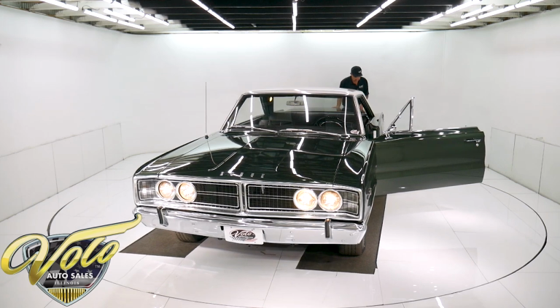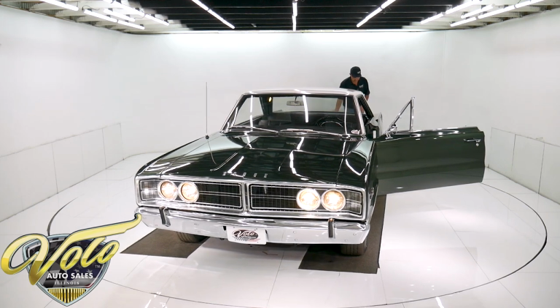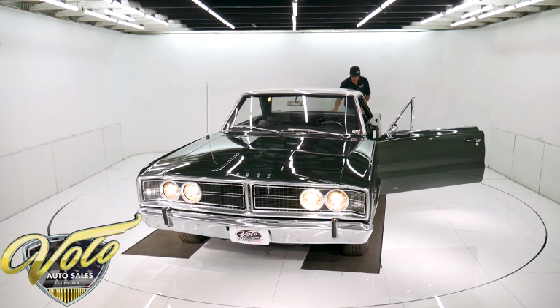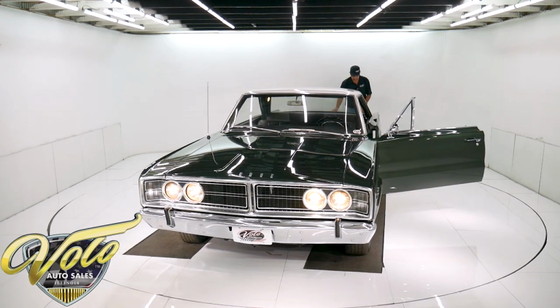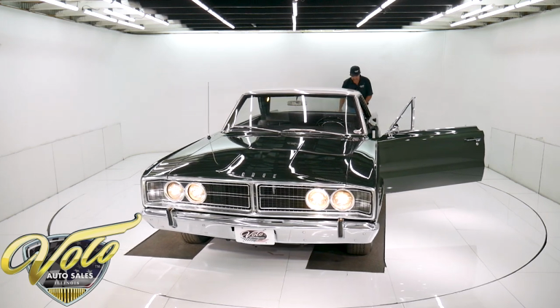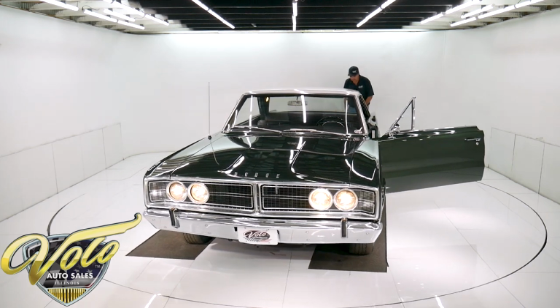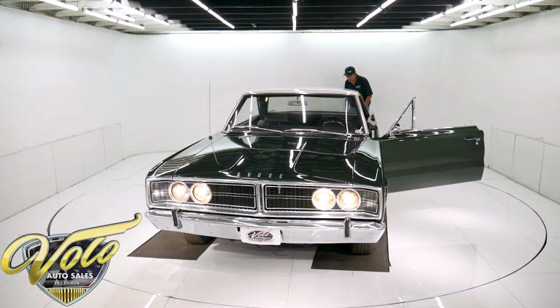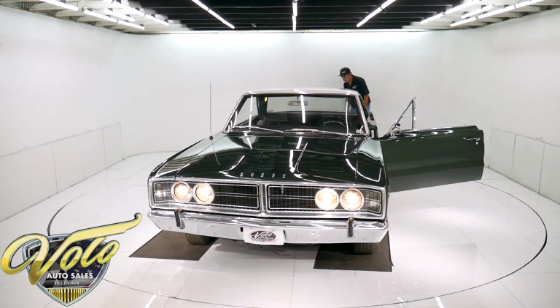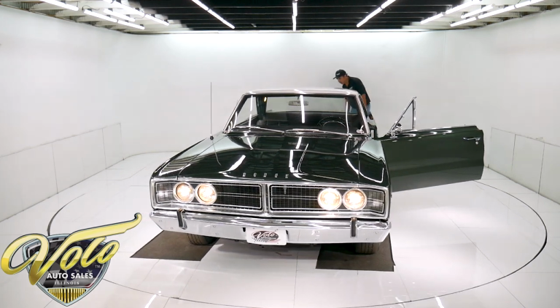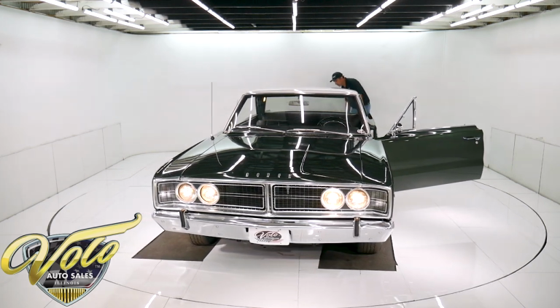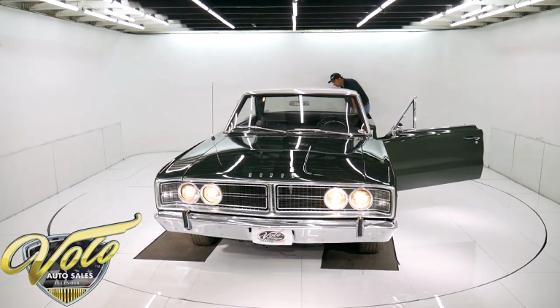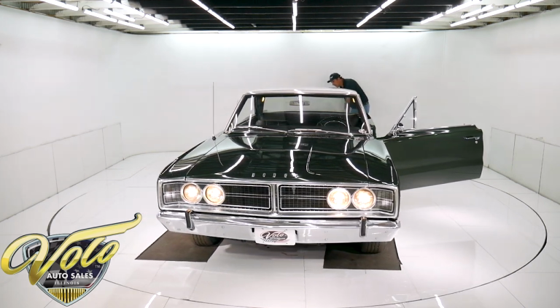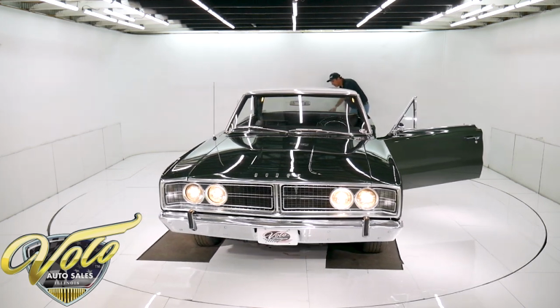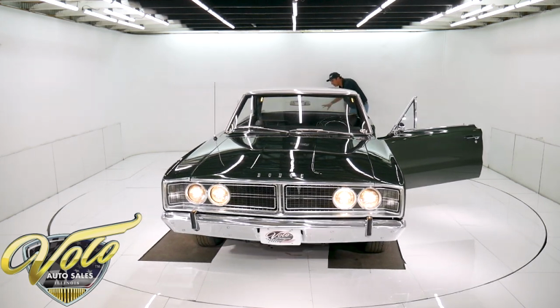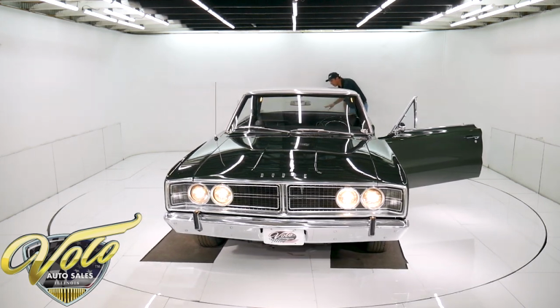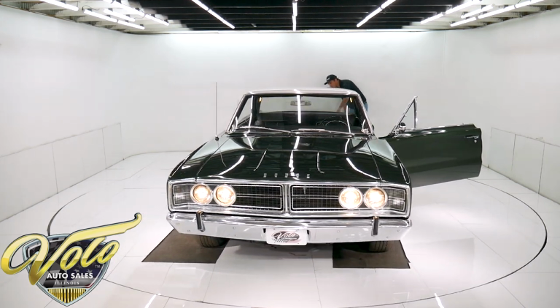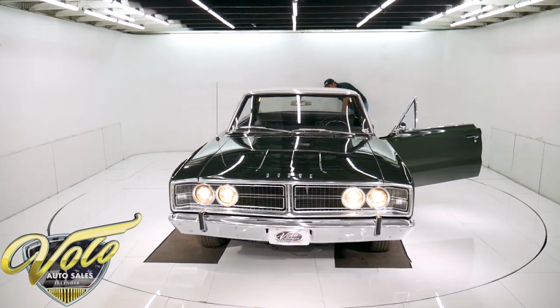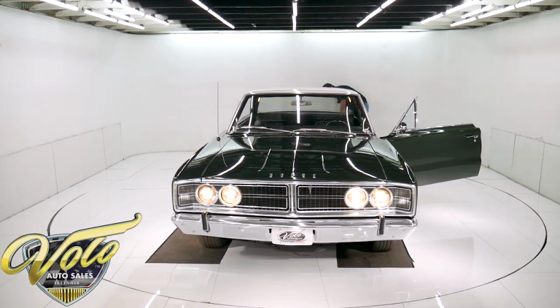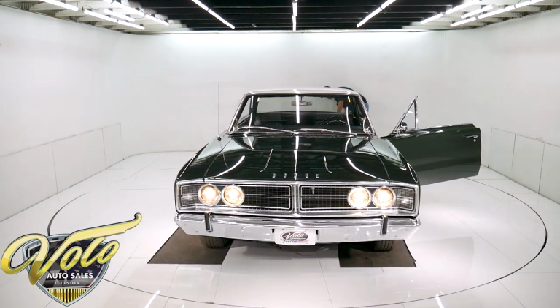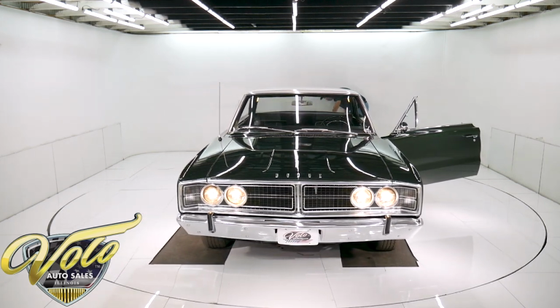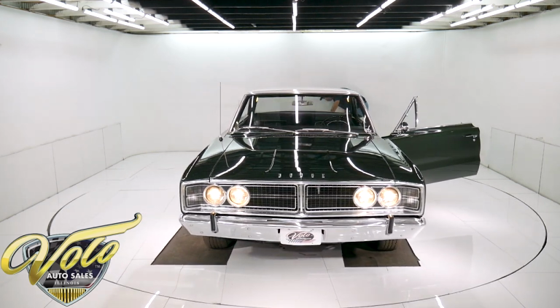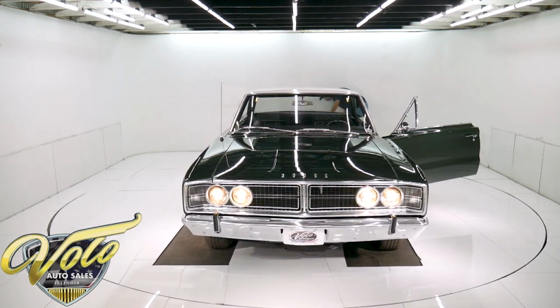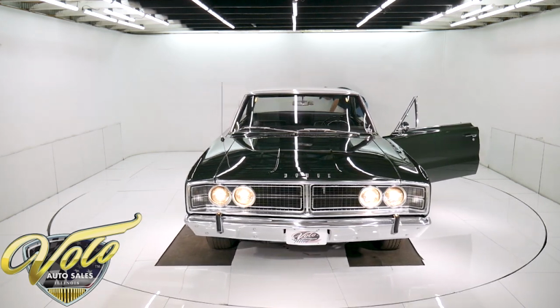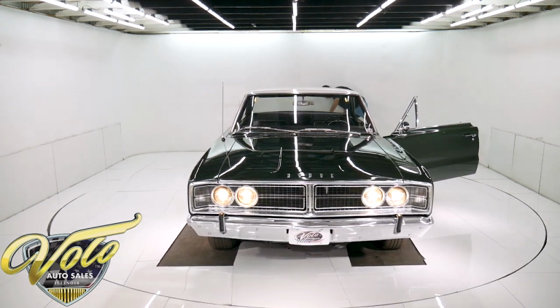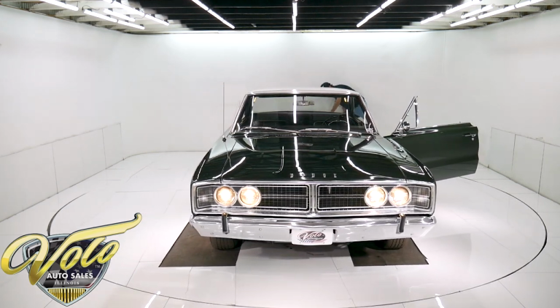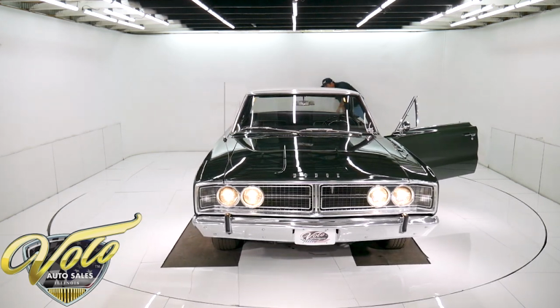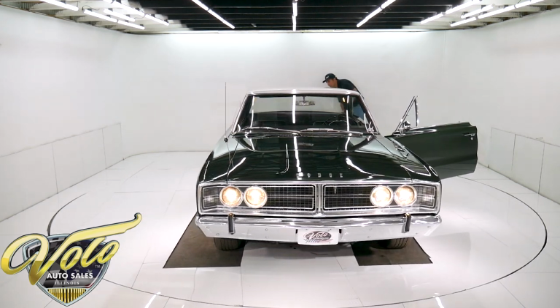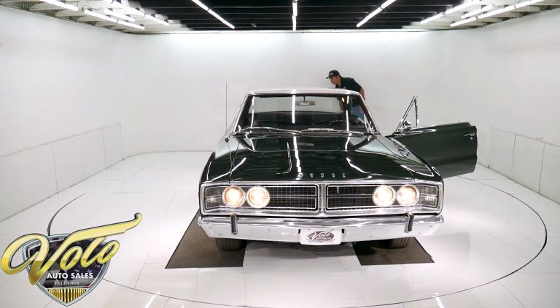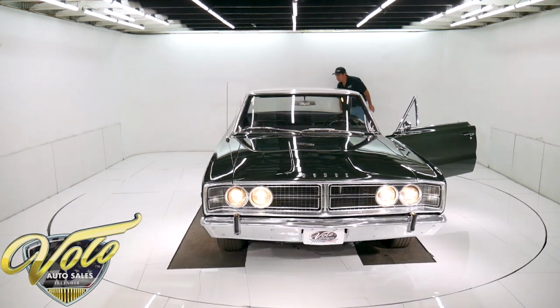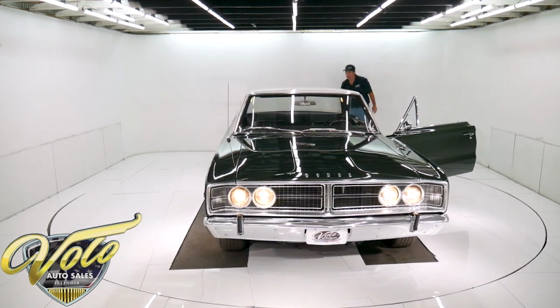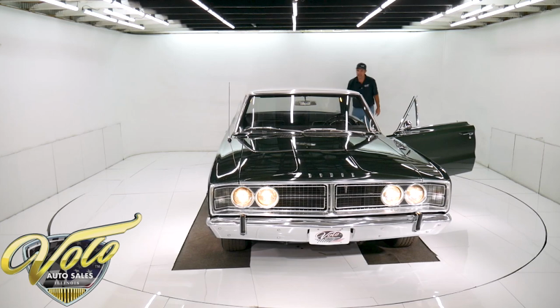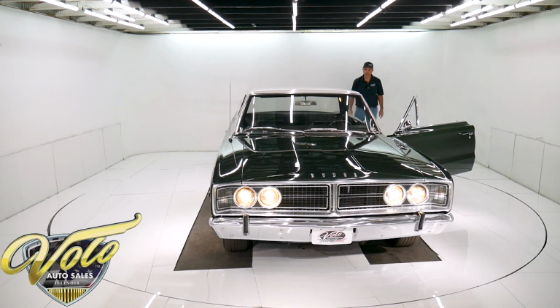This tail panel in the back is original. There's some pitting on the tail panel.